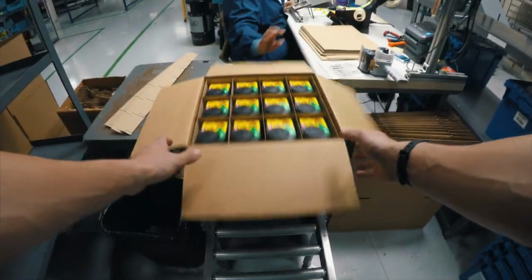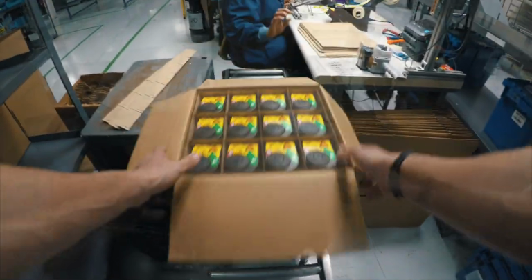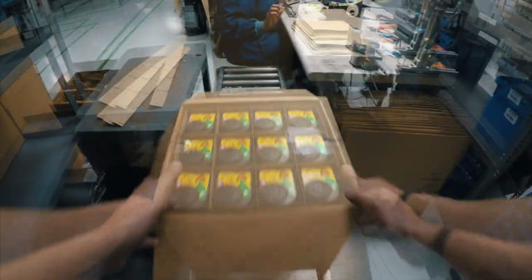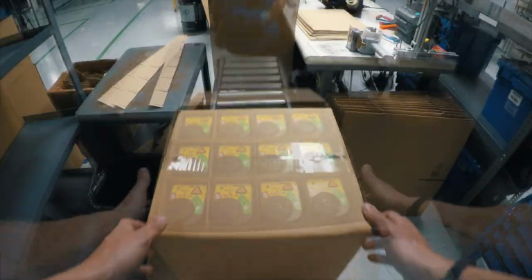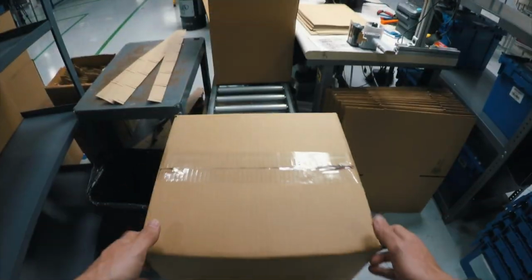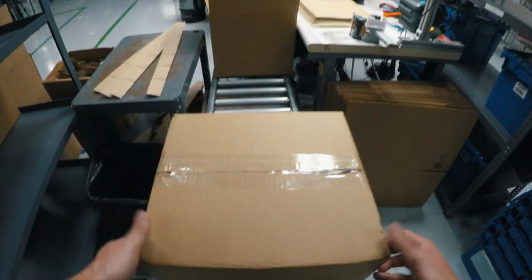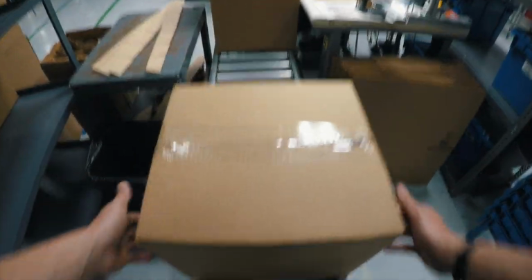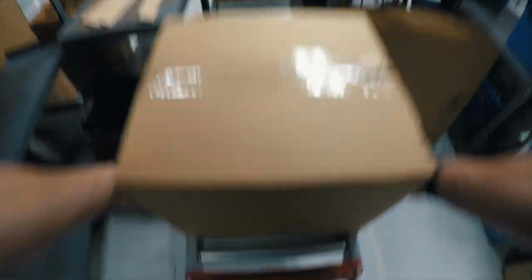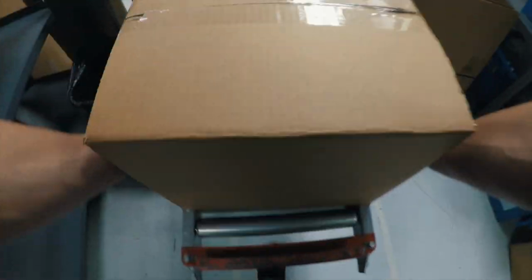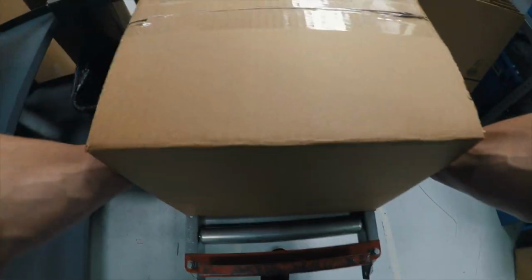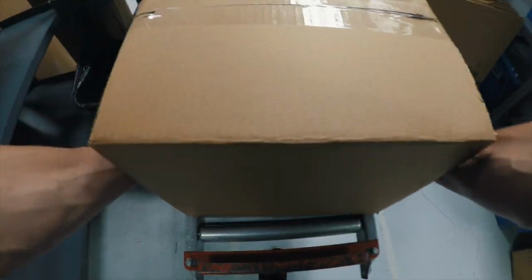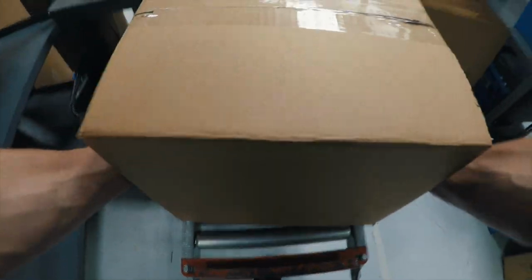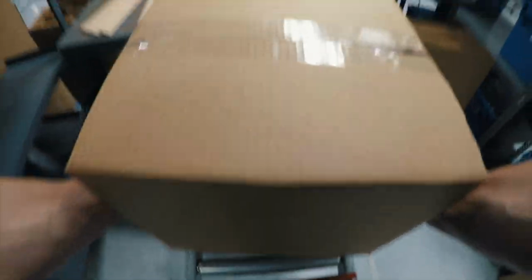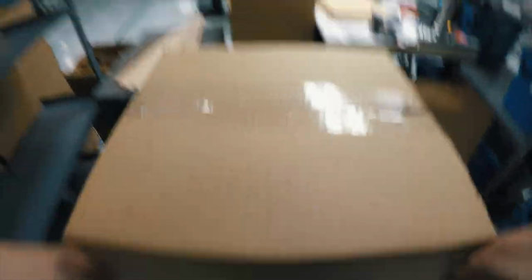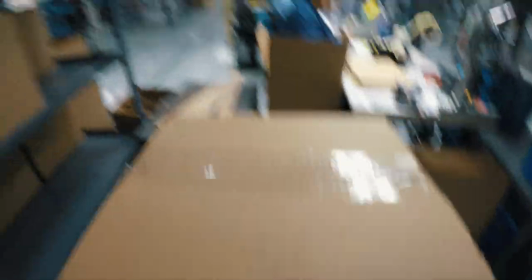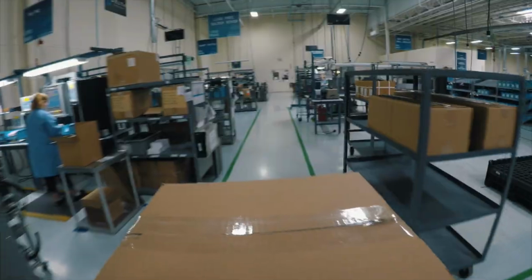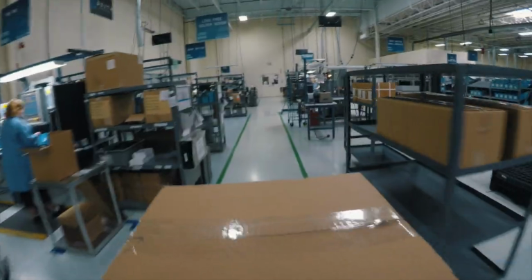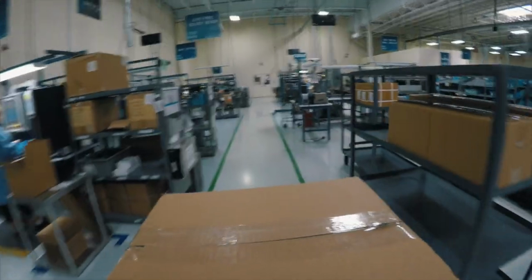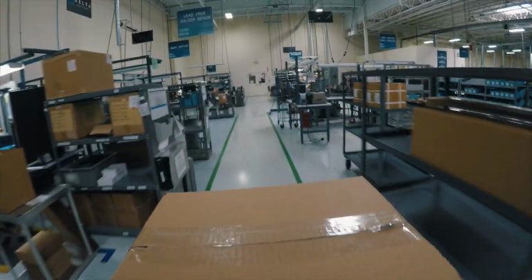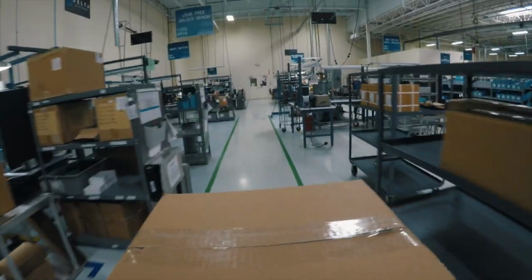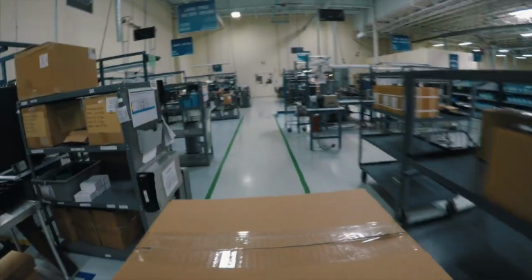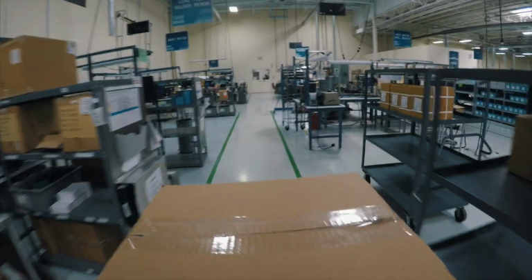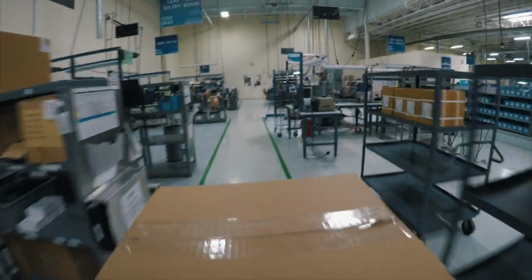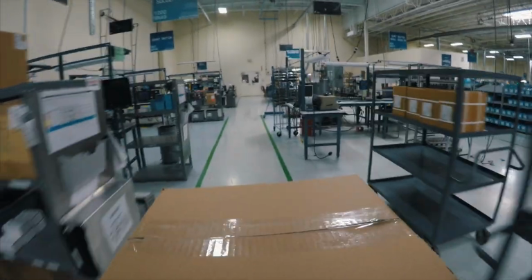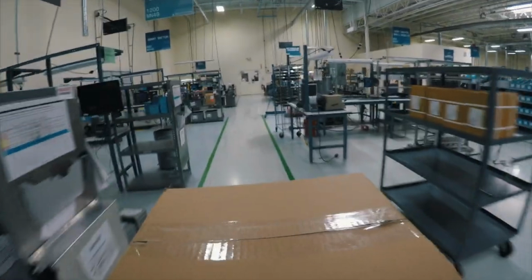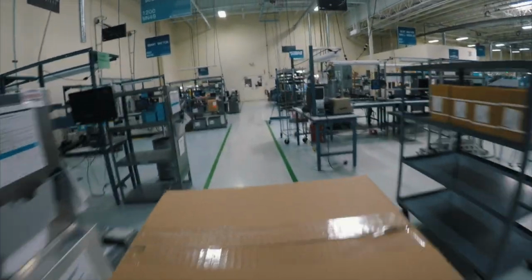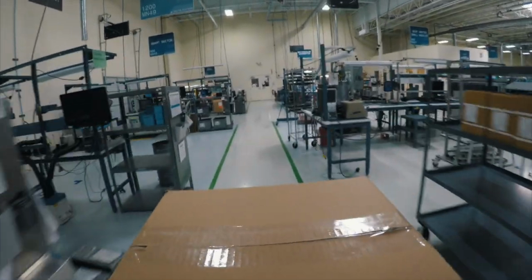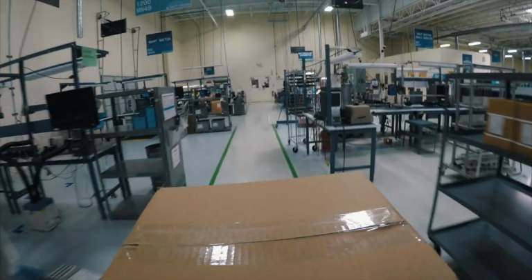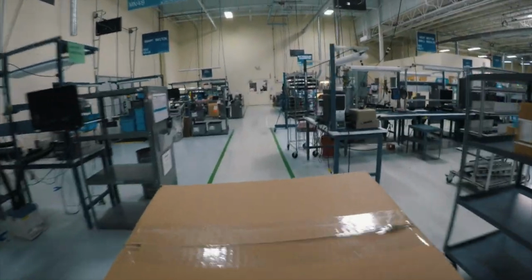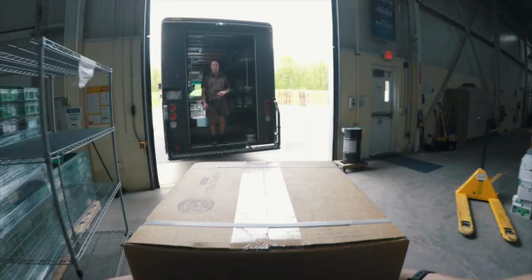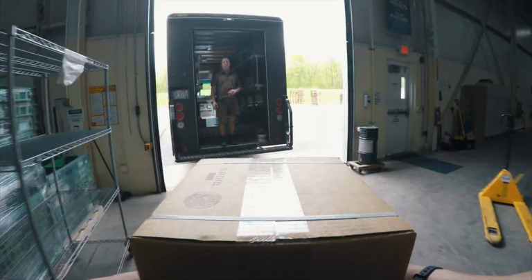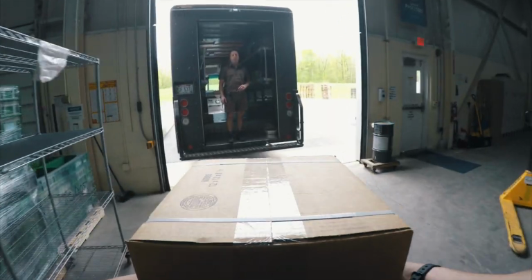The completed assemblies are then packaged and shipped out to equipment manufacturing companies around the world.